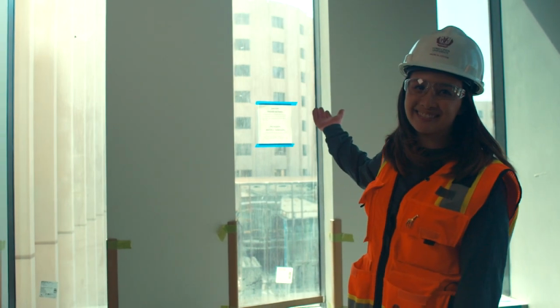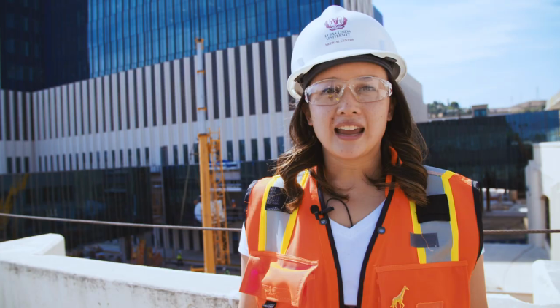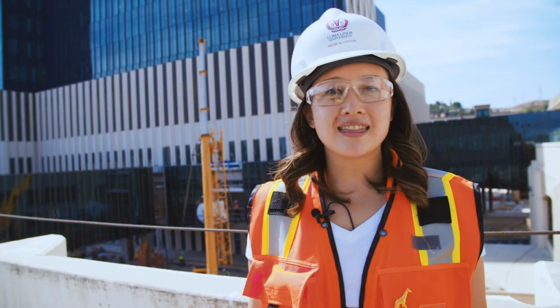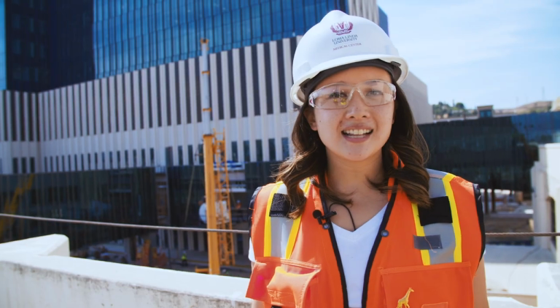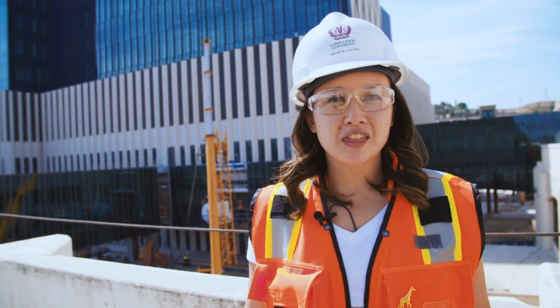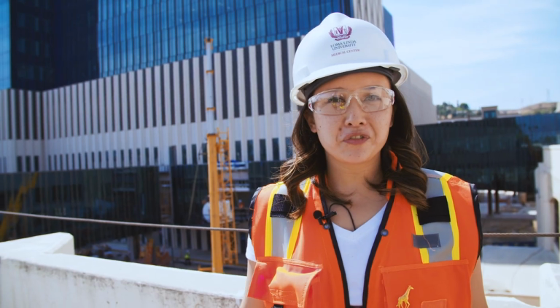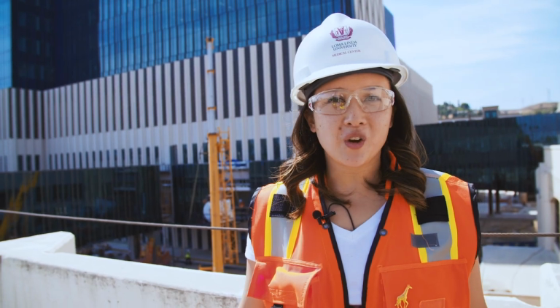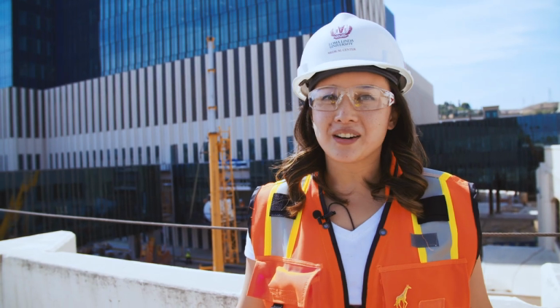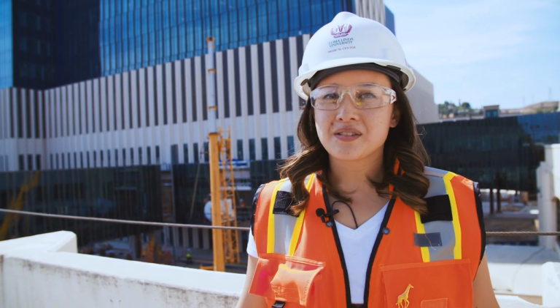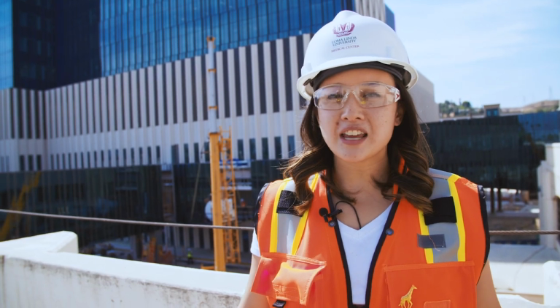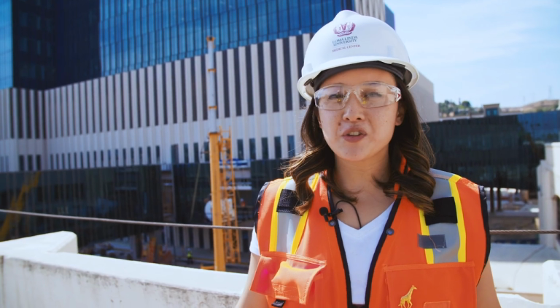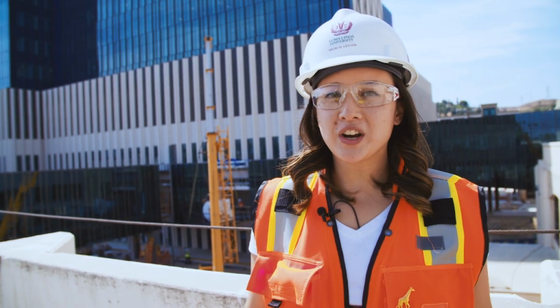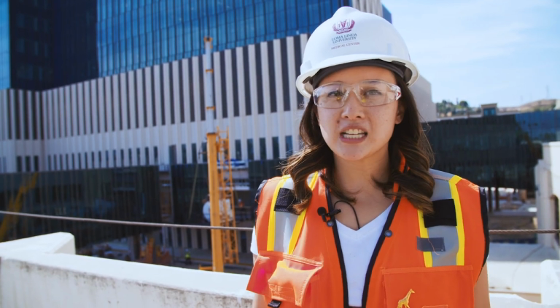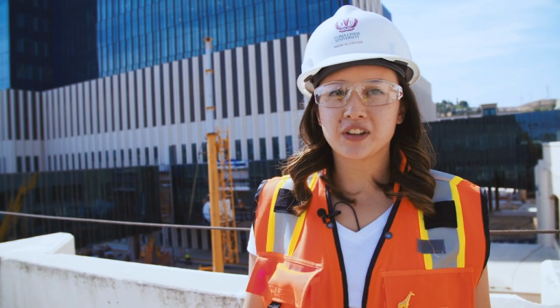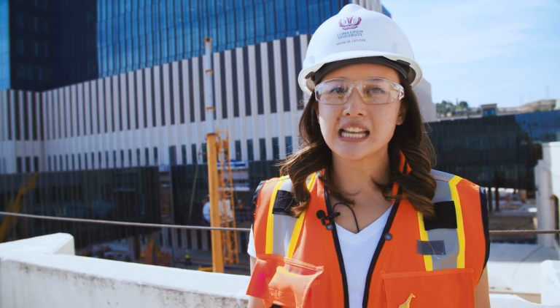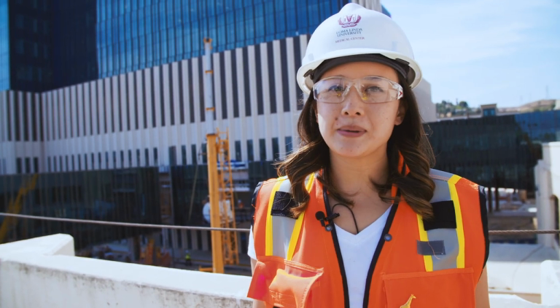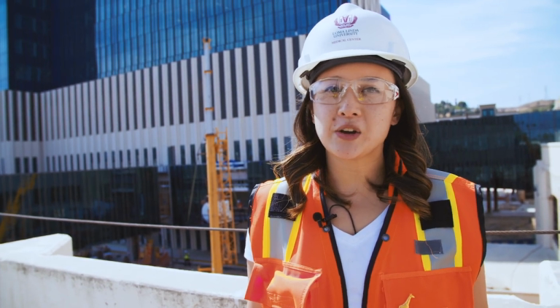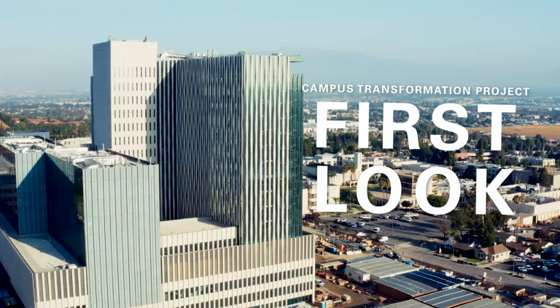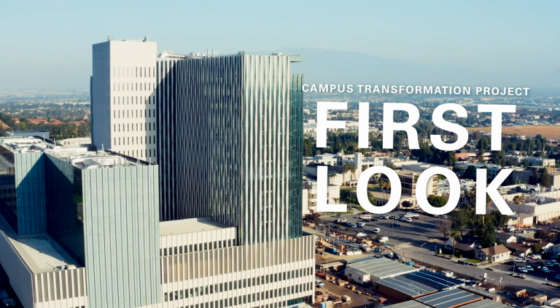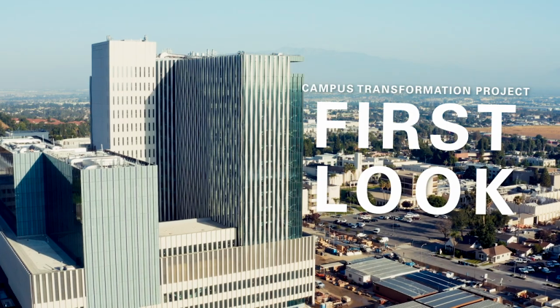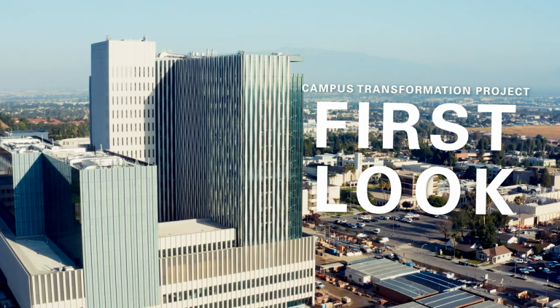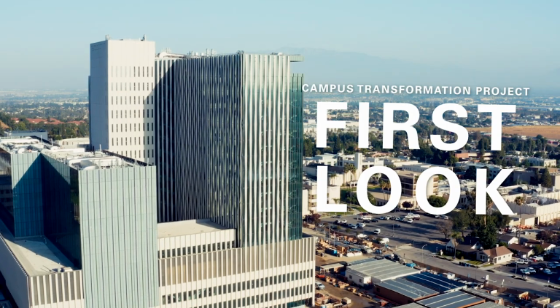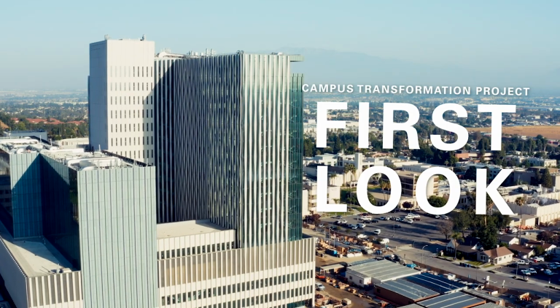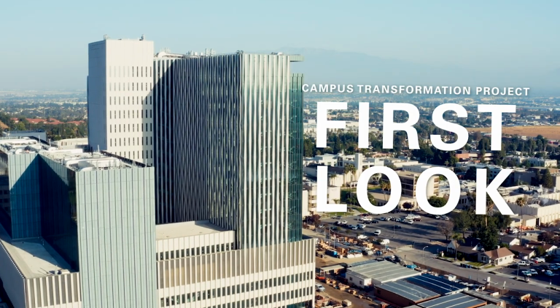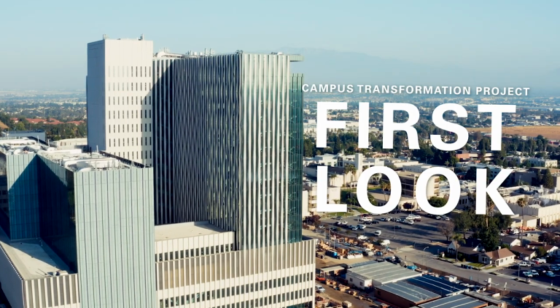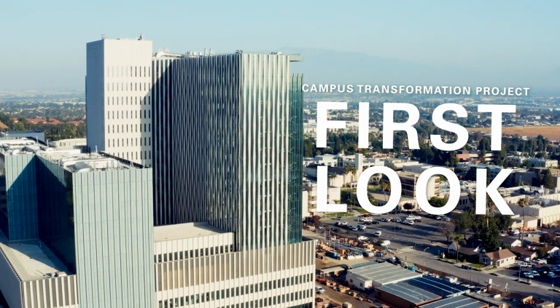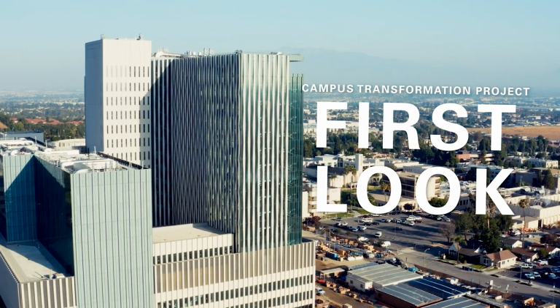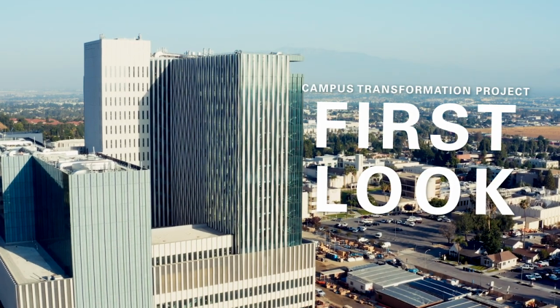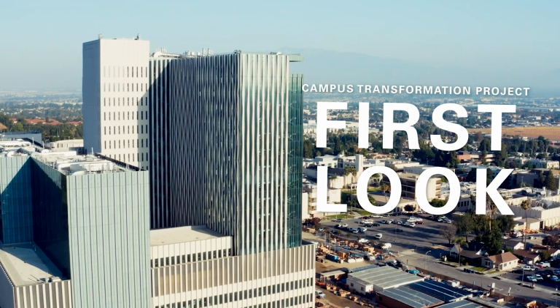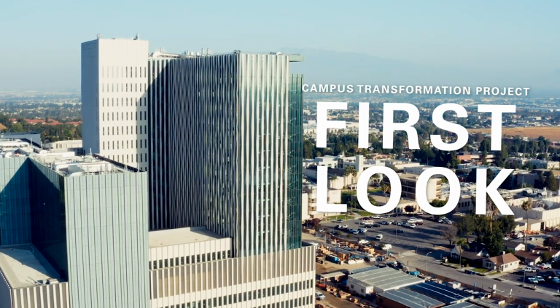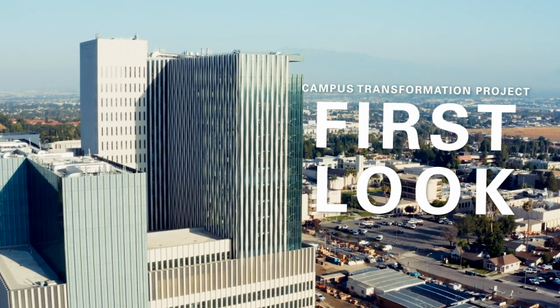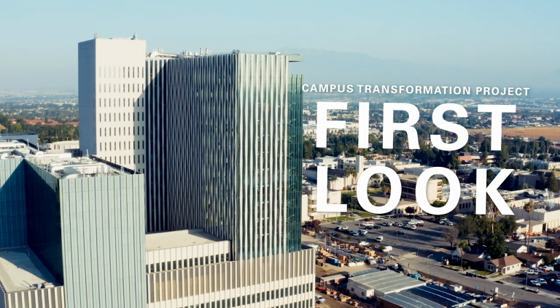And that's the third floor. Thank you for joining us for this episode of First Look. Please join us next time for another episode.